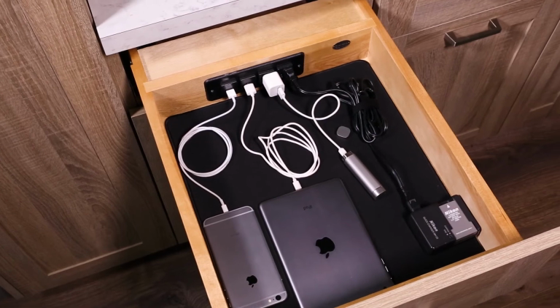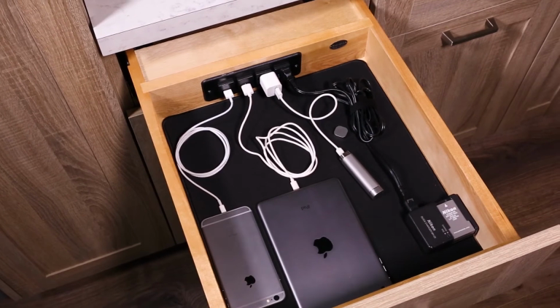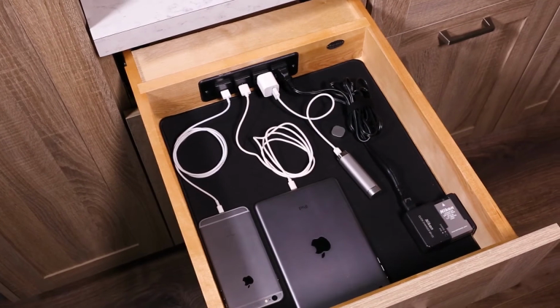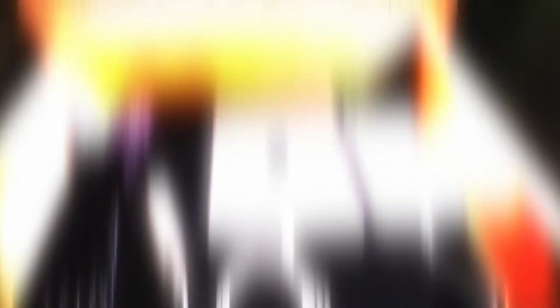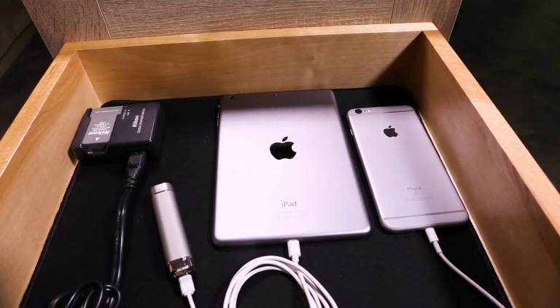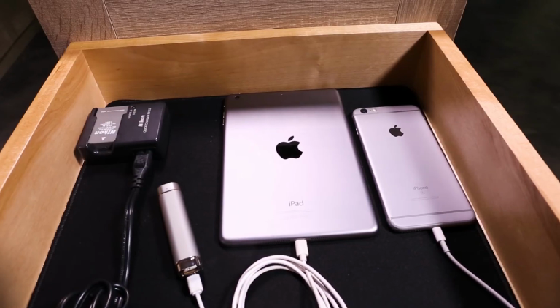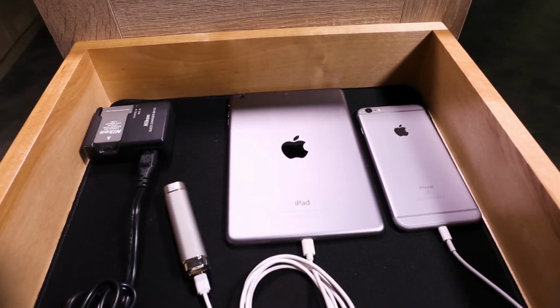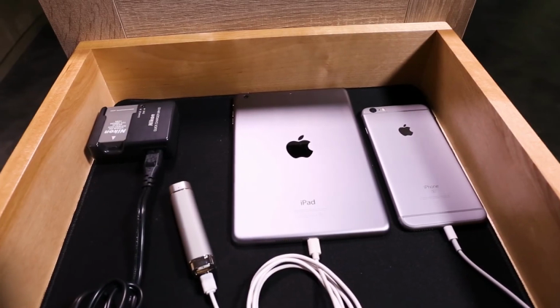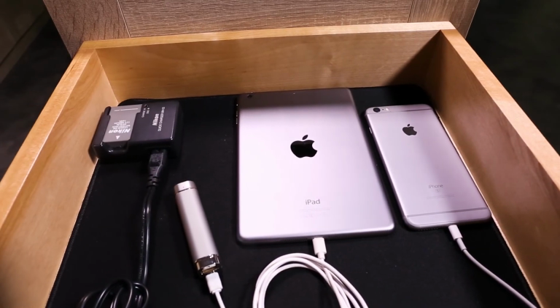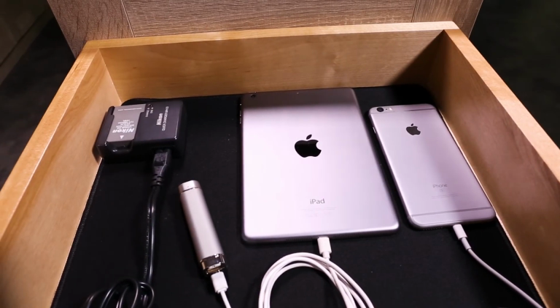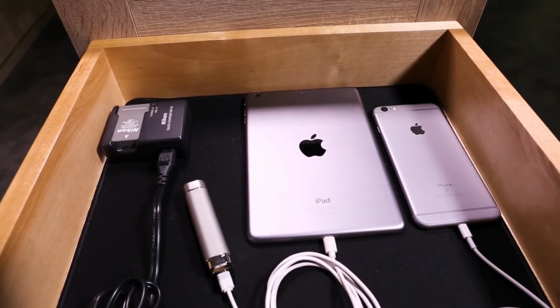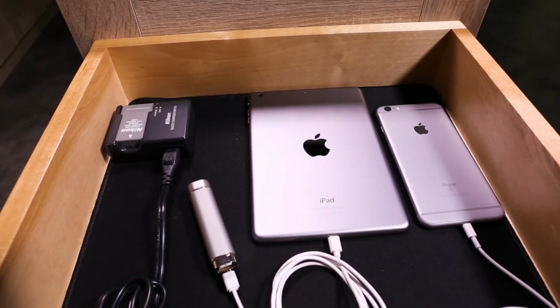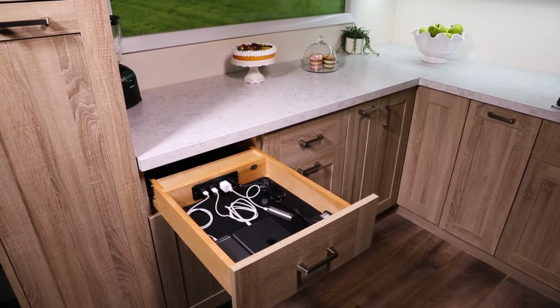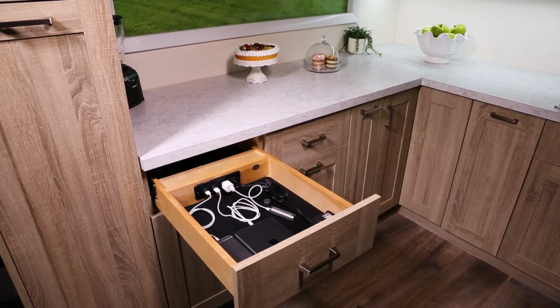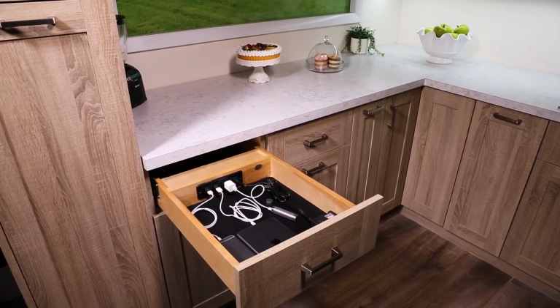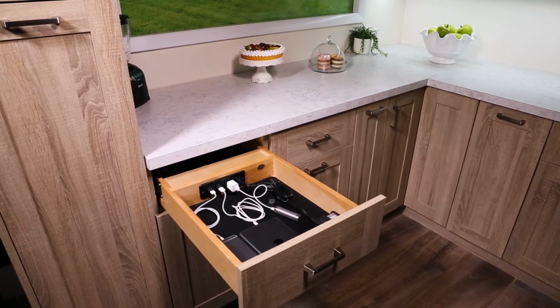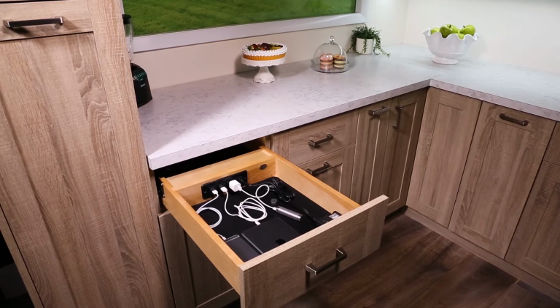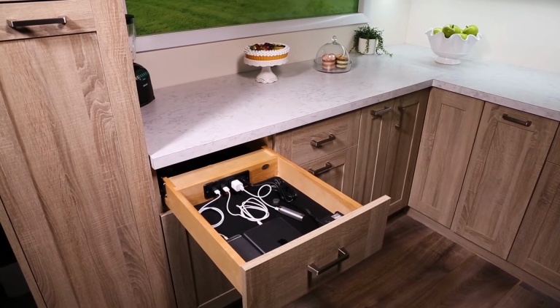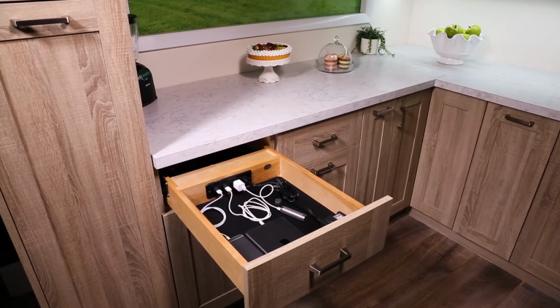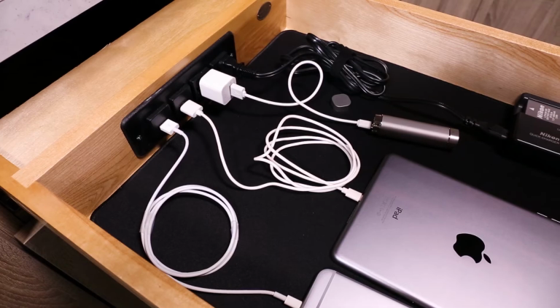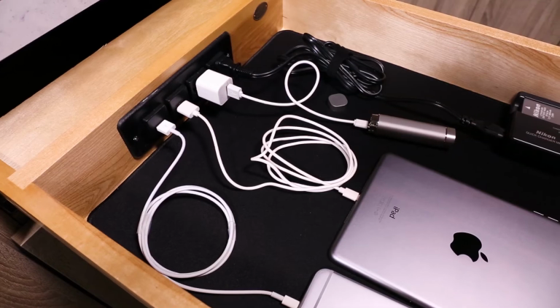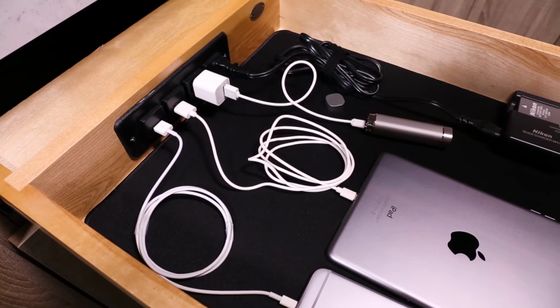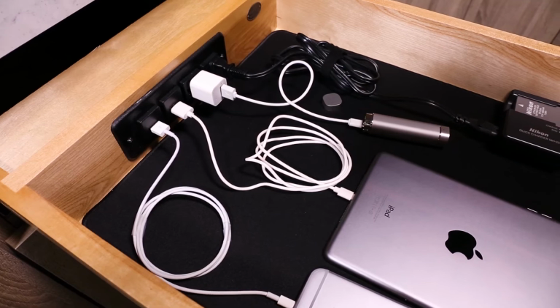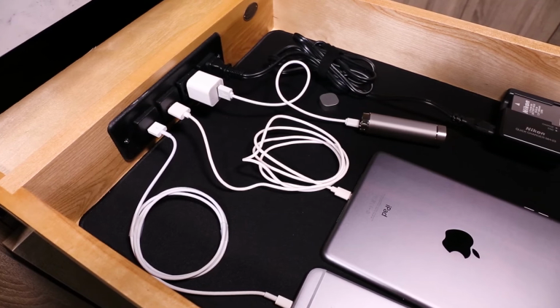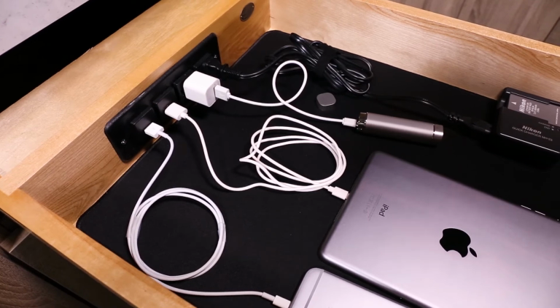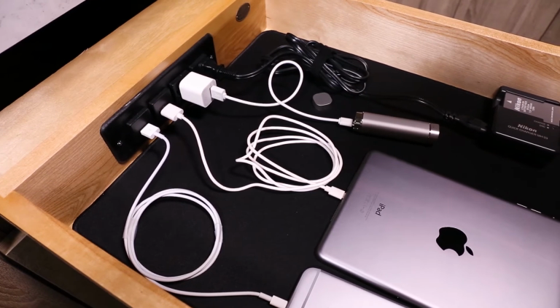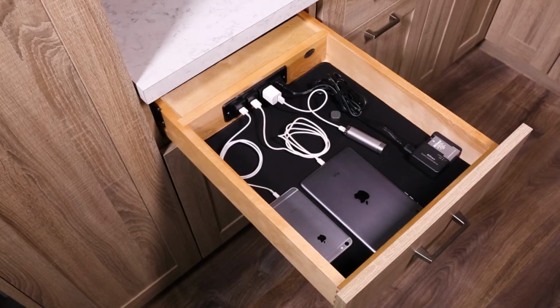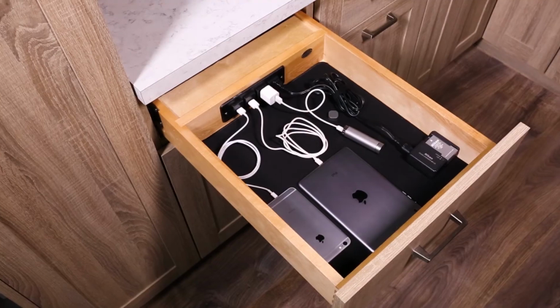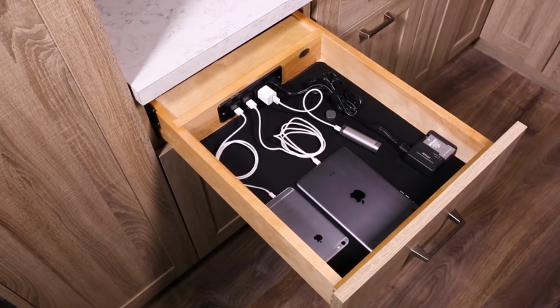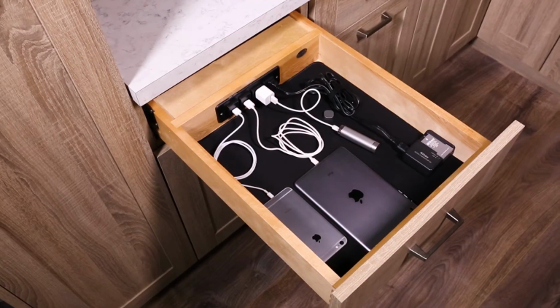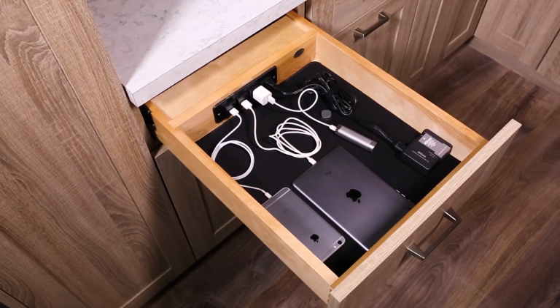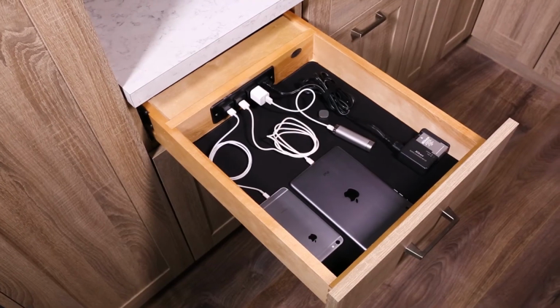Charge all your electronic accessories with peace of mind with Rev-A-Shelf's 4W CDB series charging drawer.